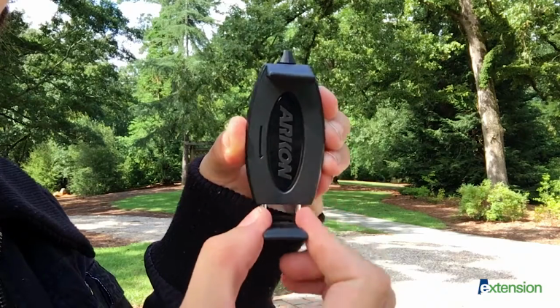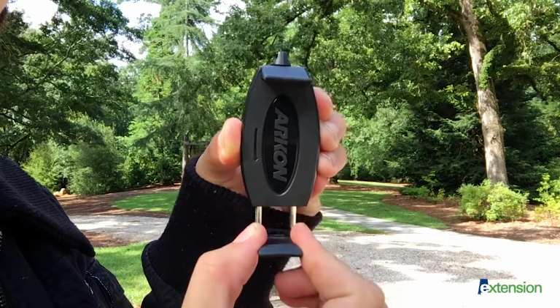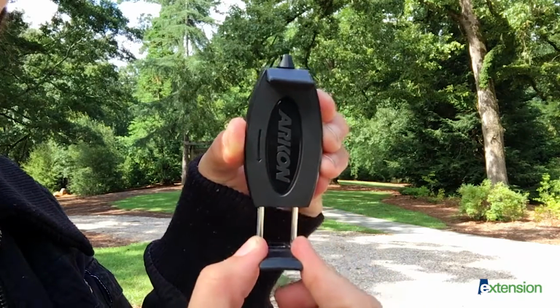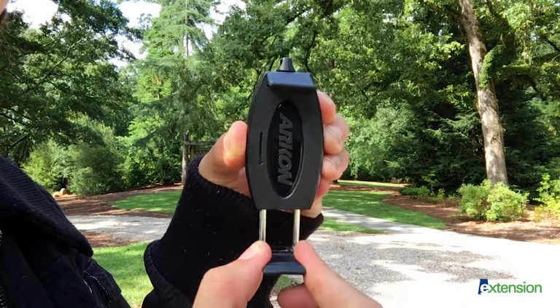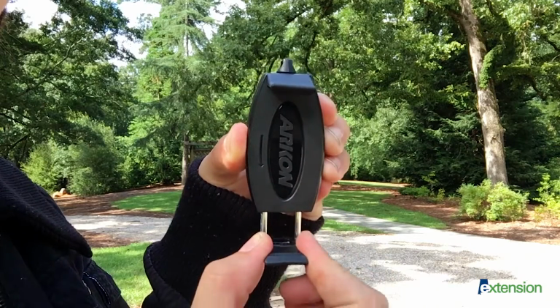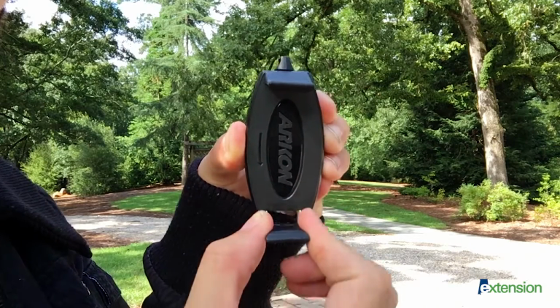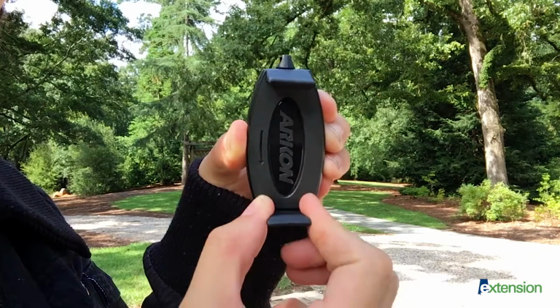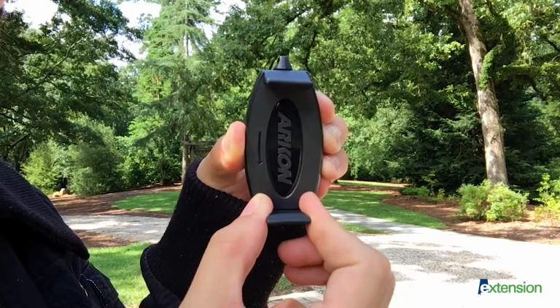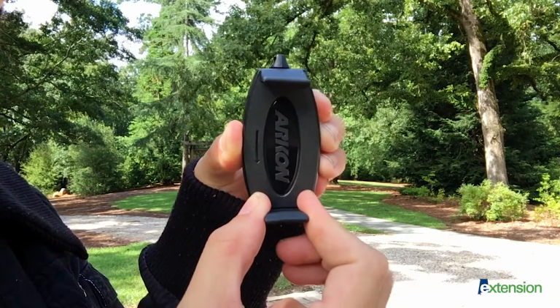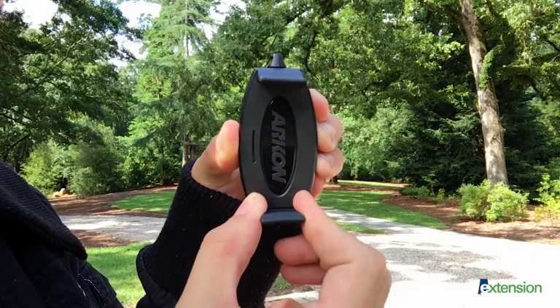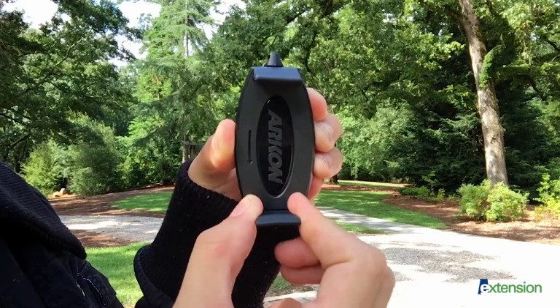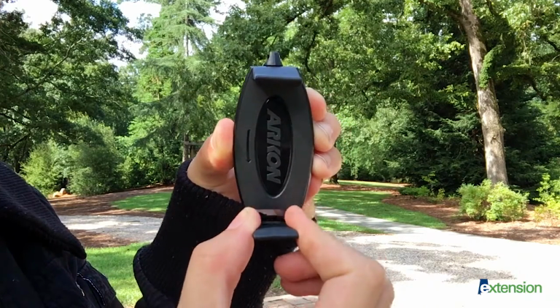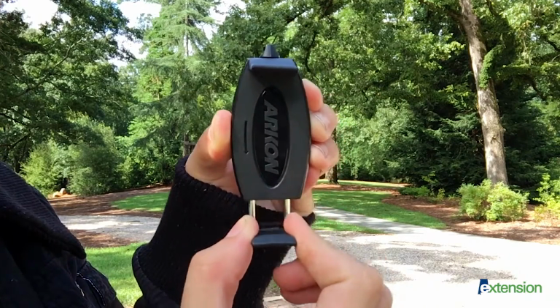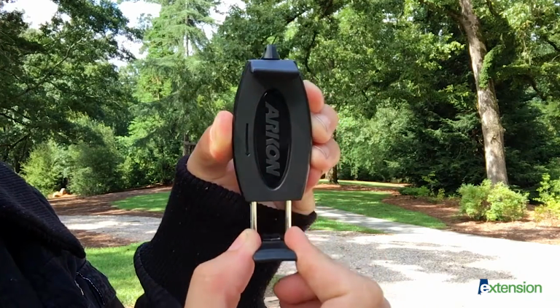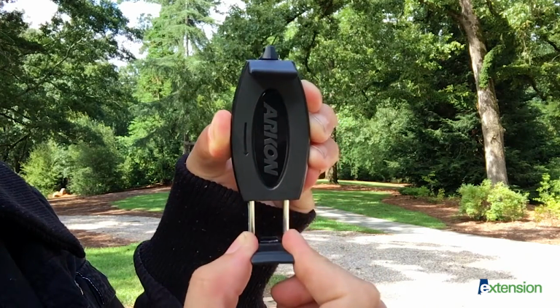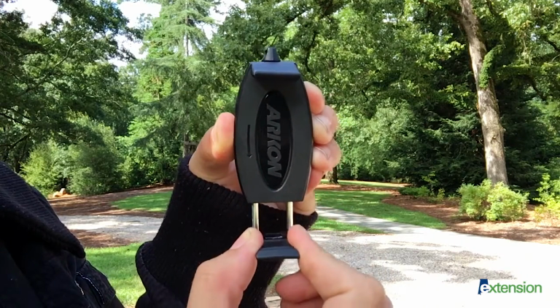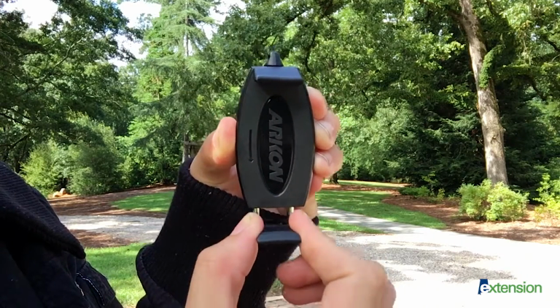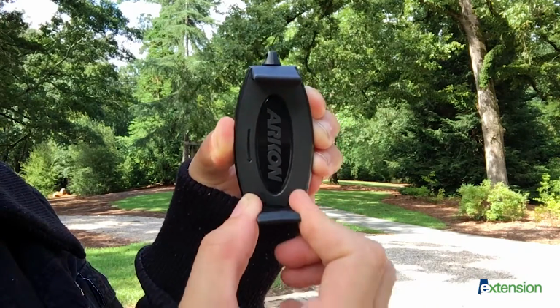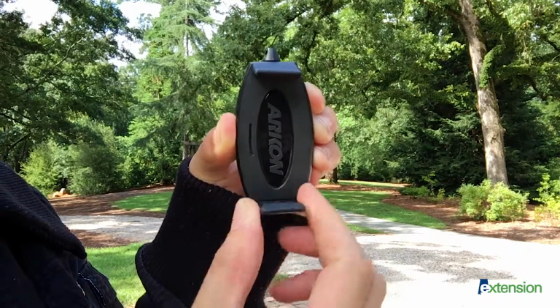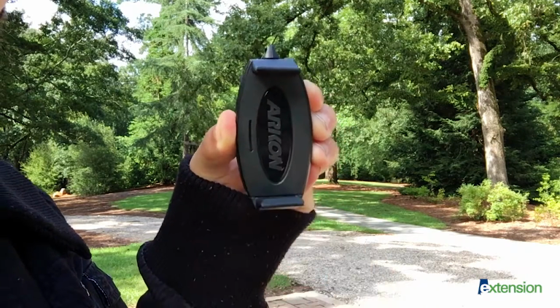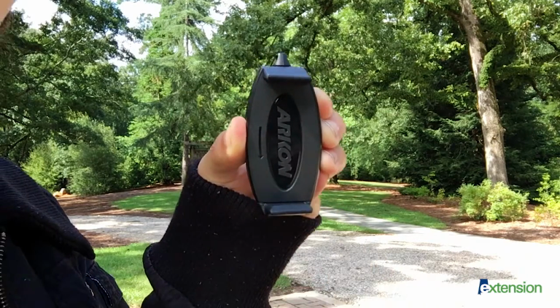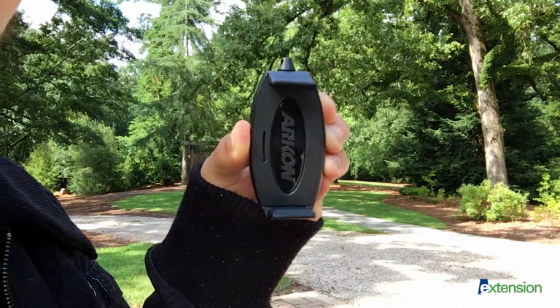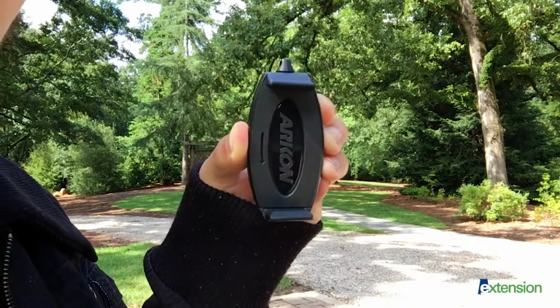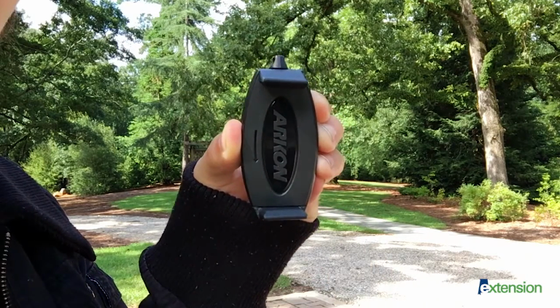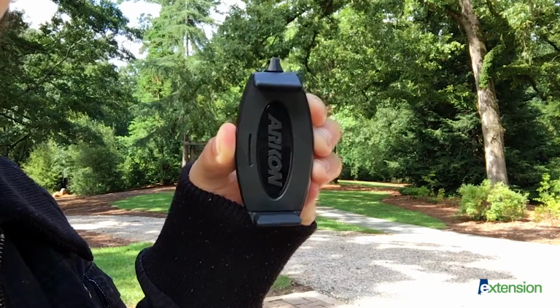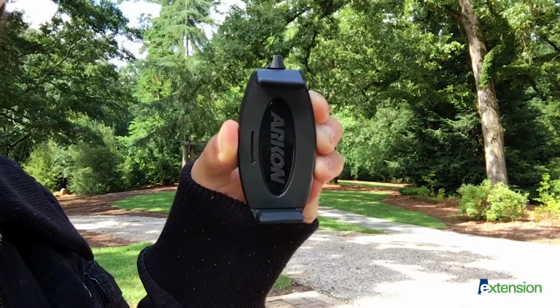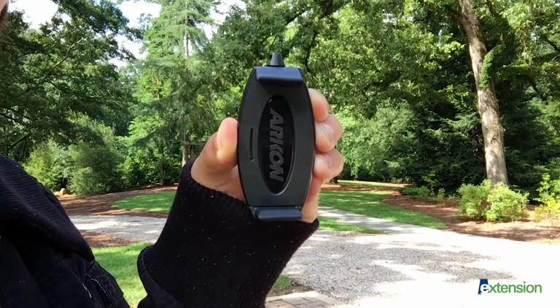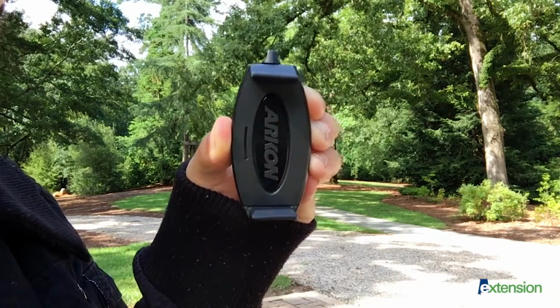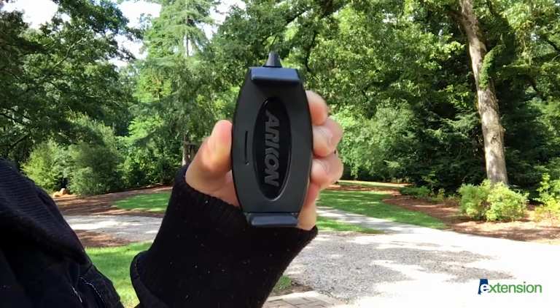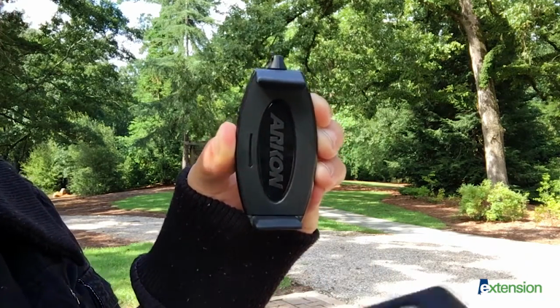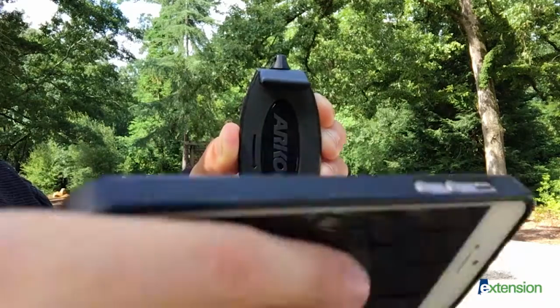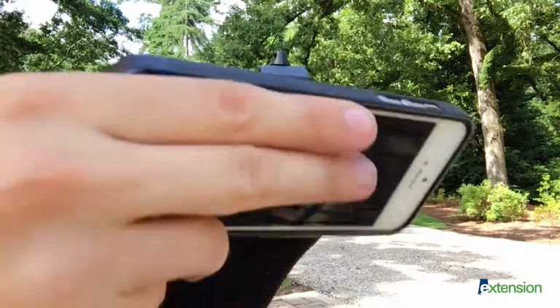If using an iPhone, simply stretch the clamp and insert the phone horizontally.